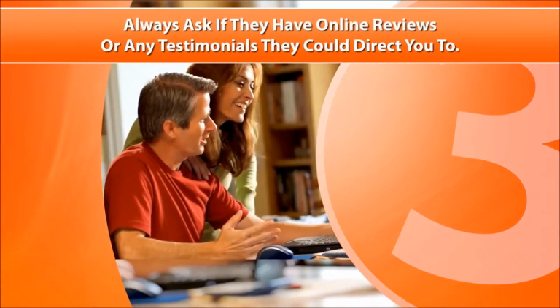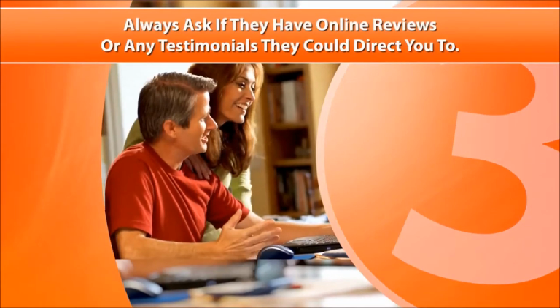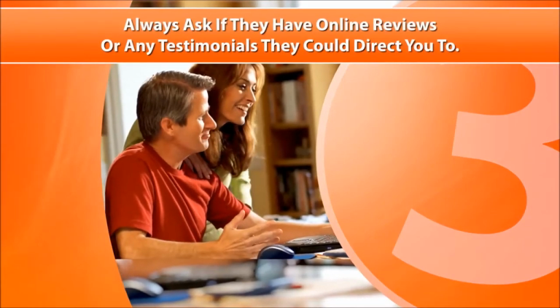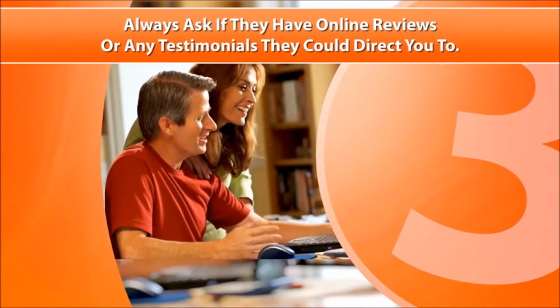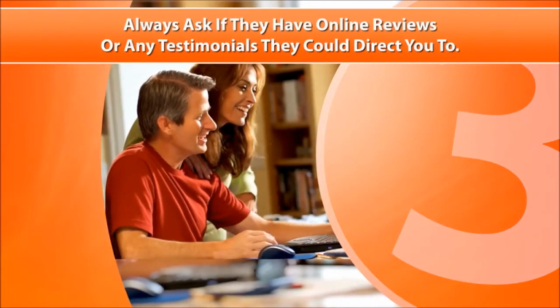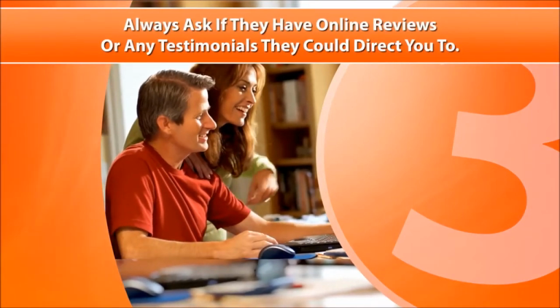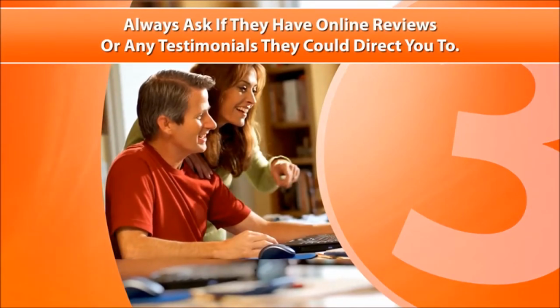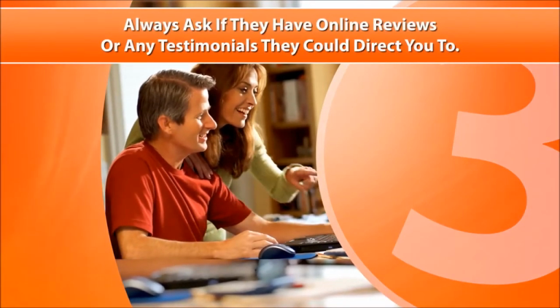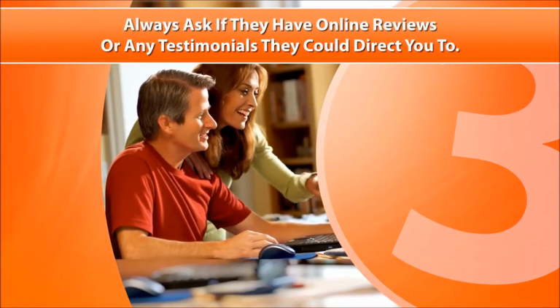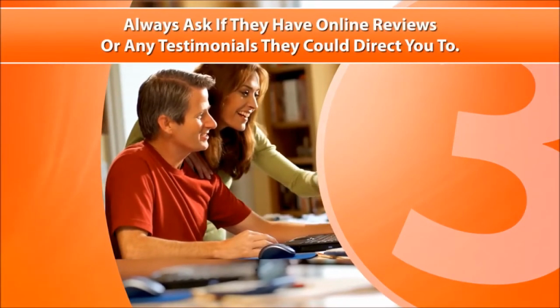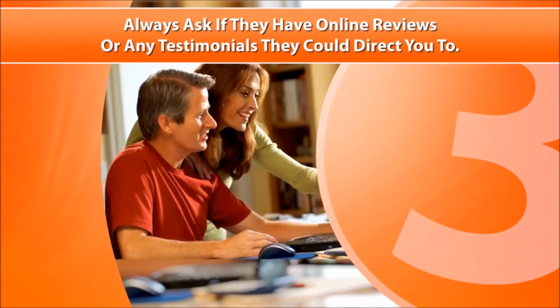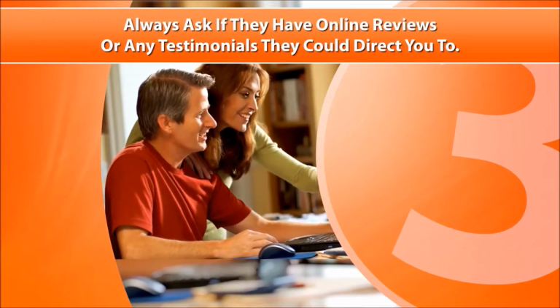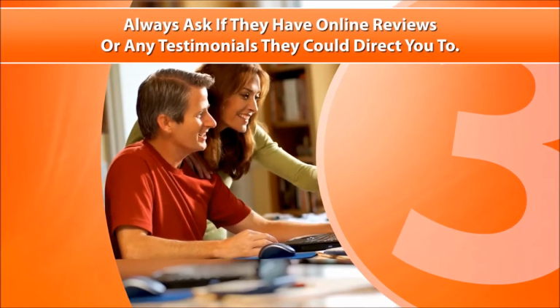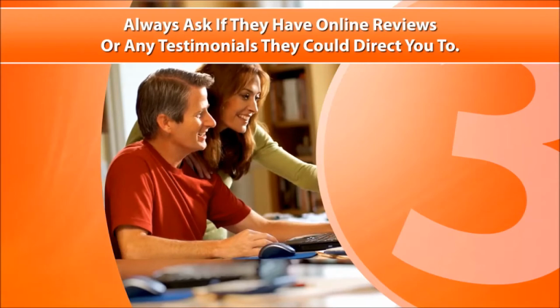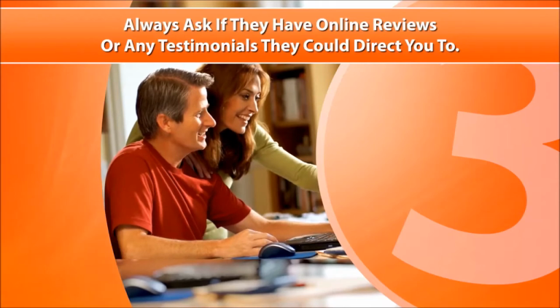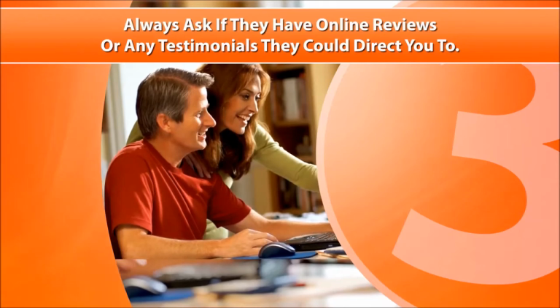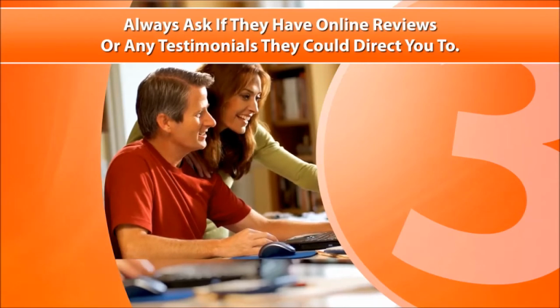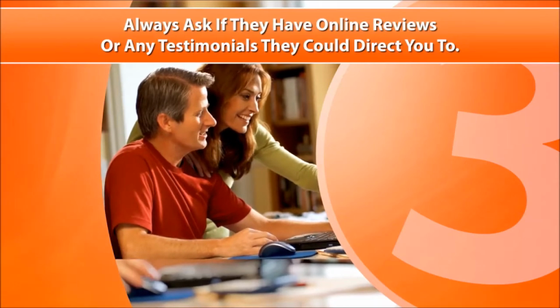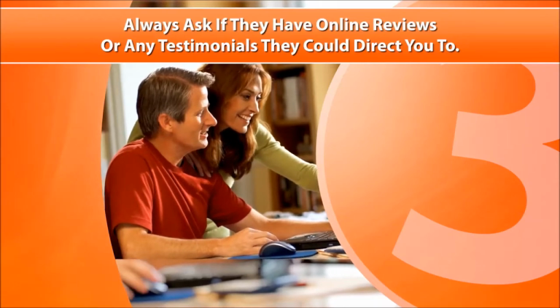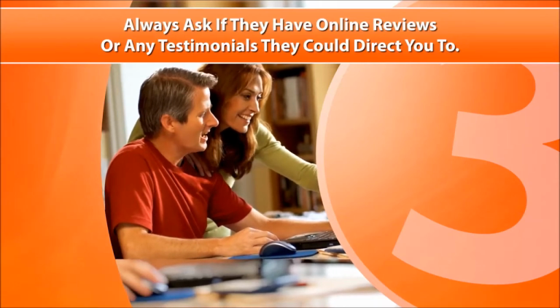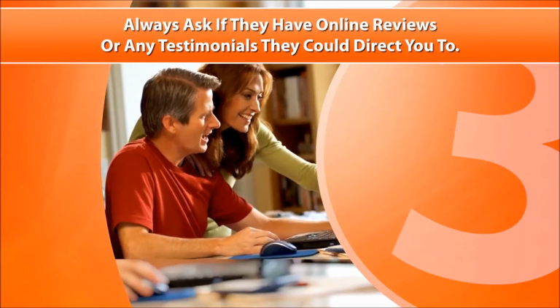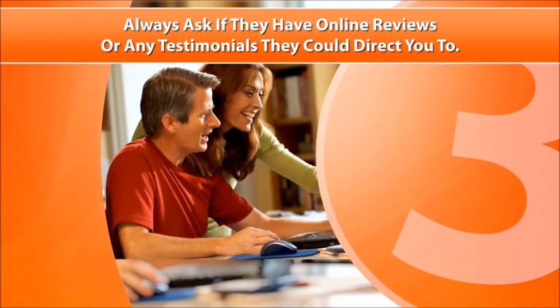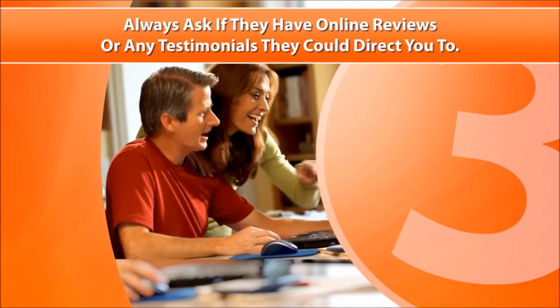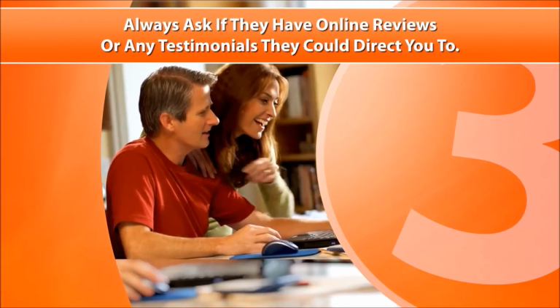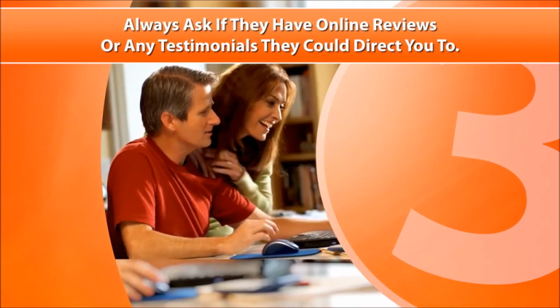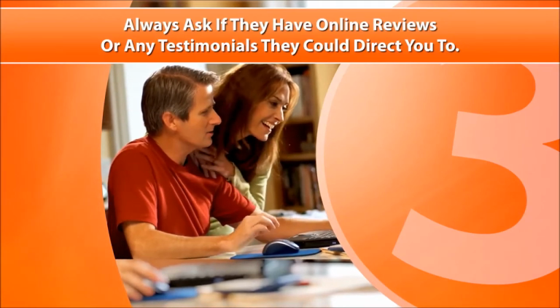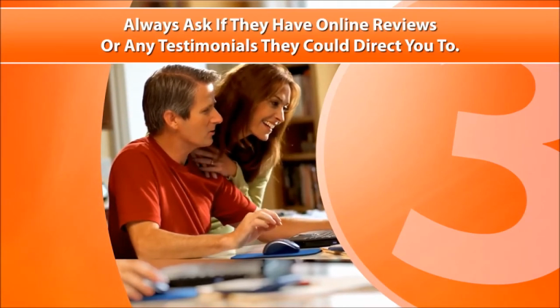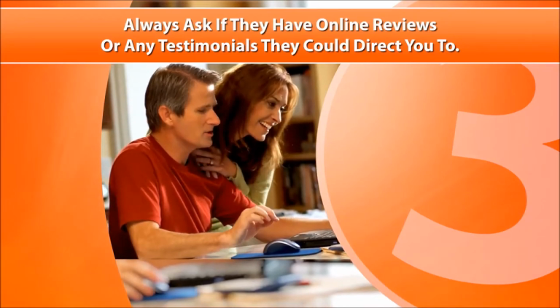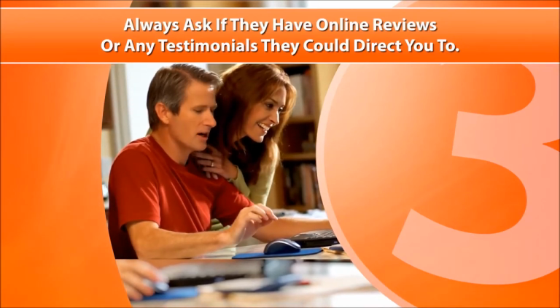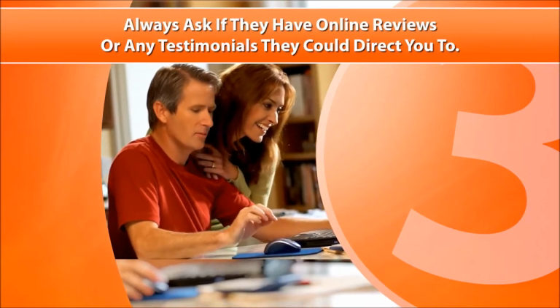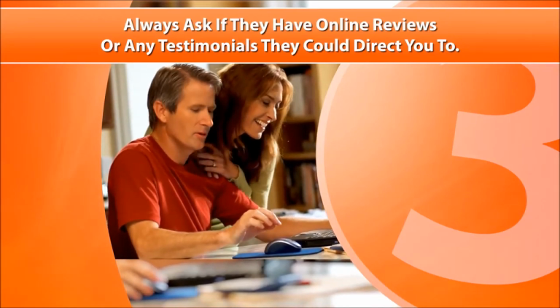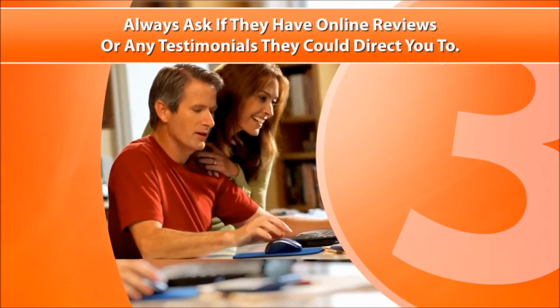And tip 3. Always ask if they have online reviews or any testimonials they could direct you to.